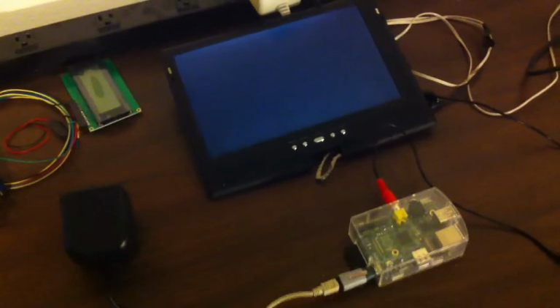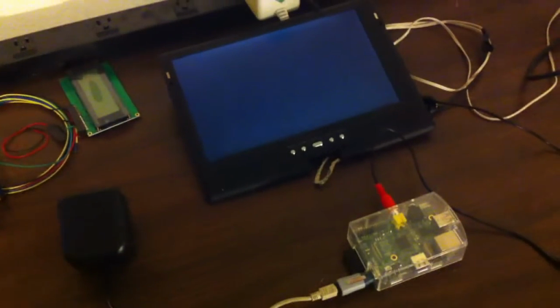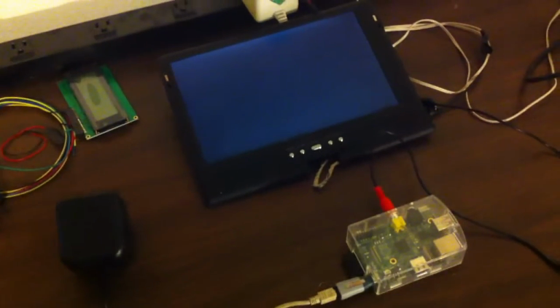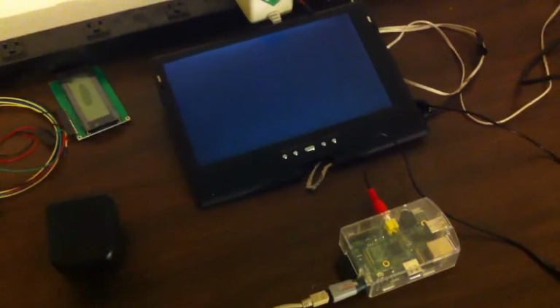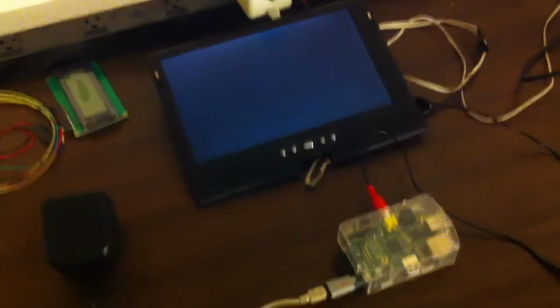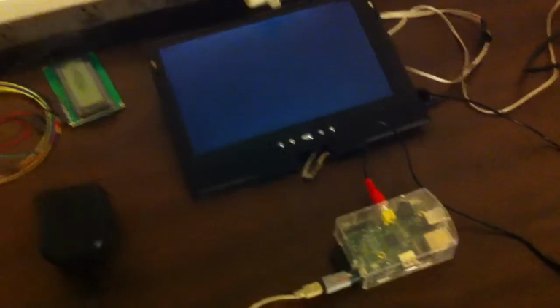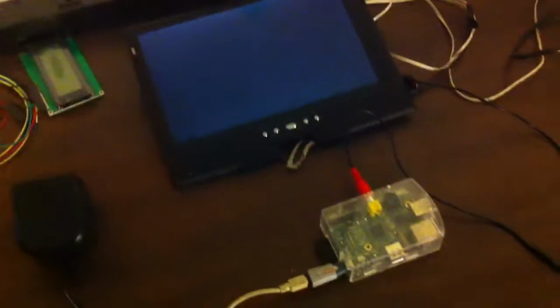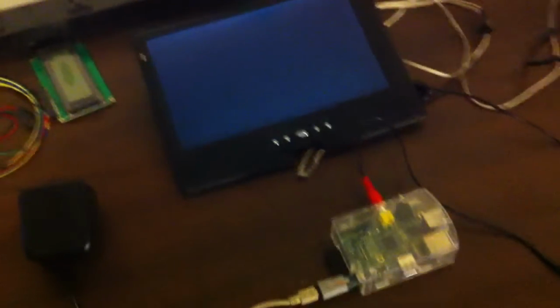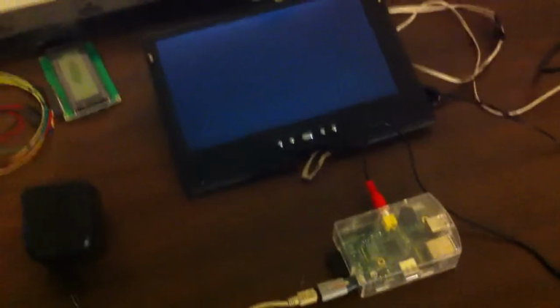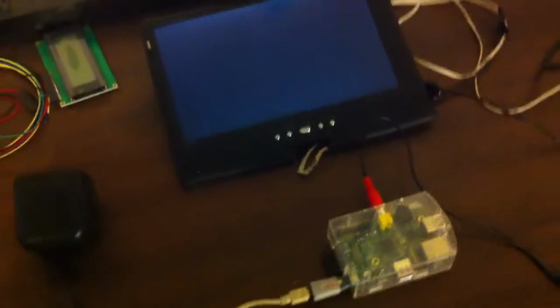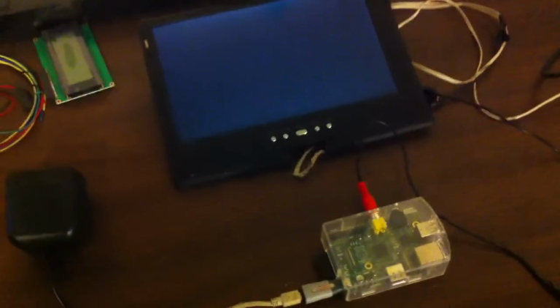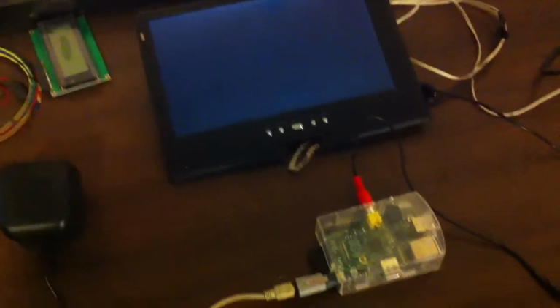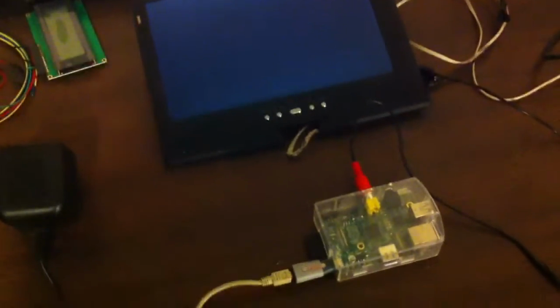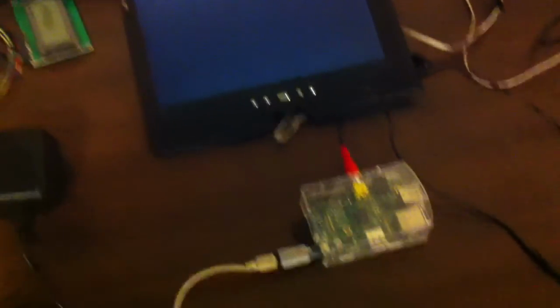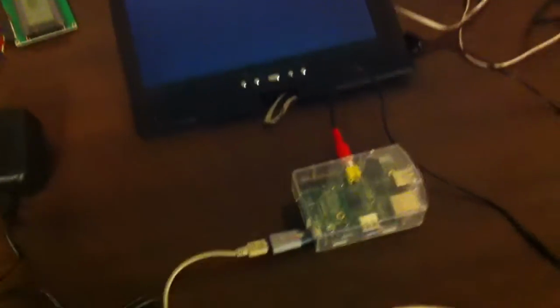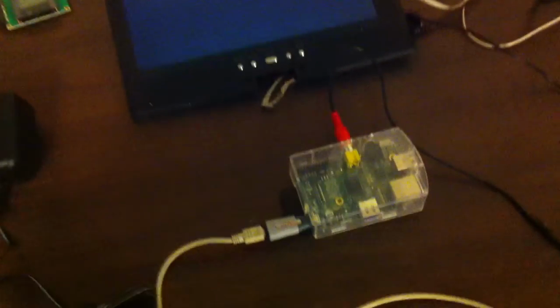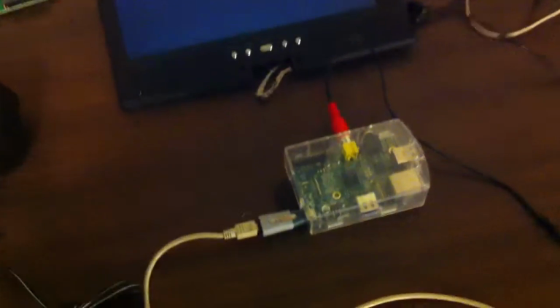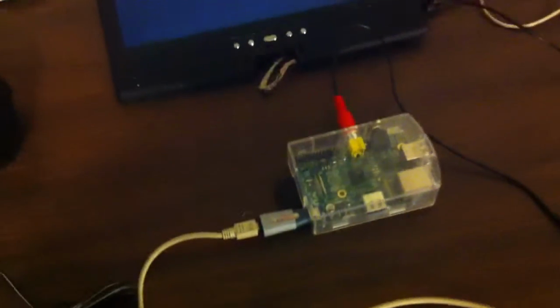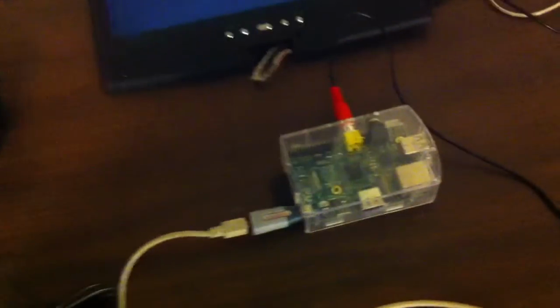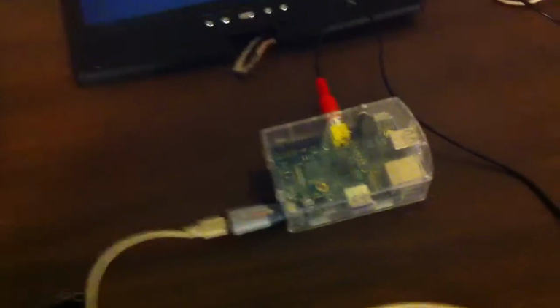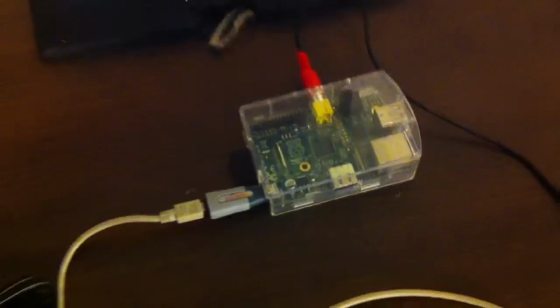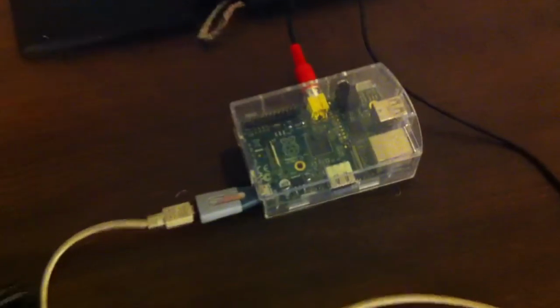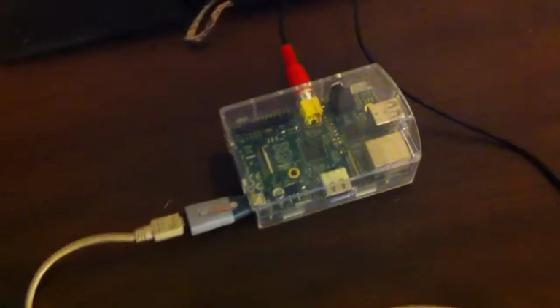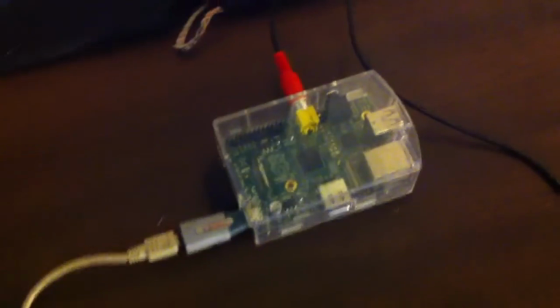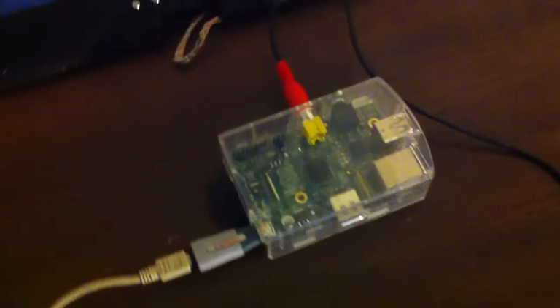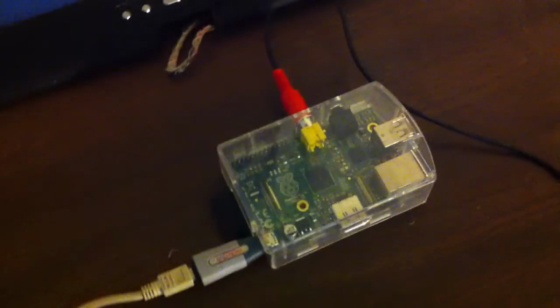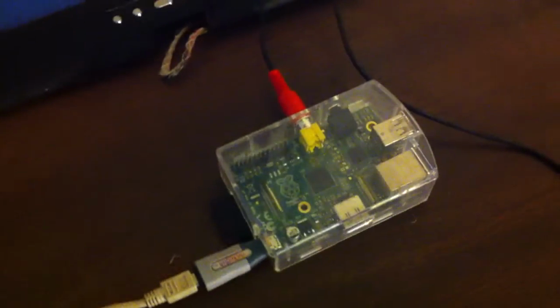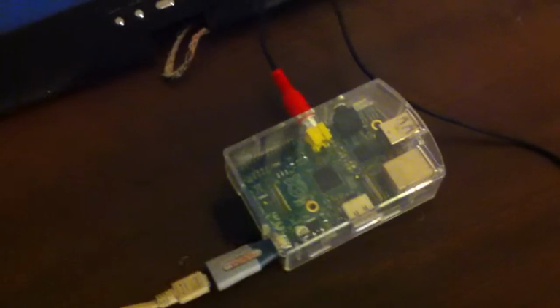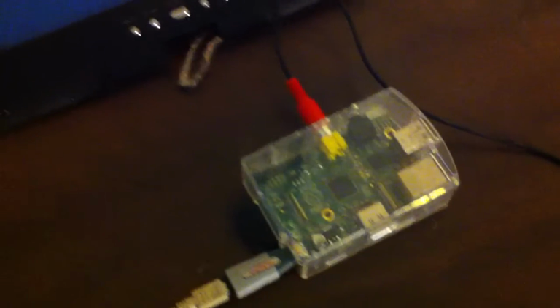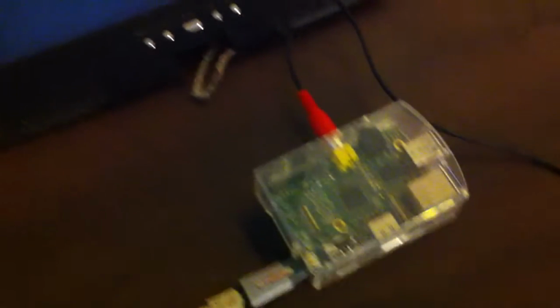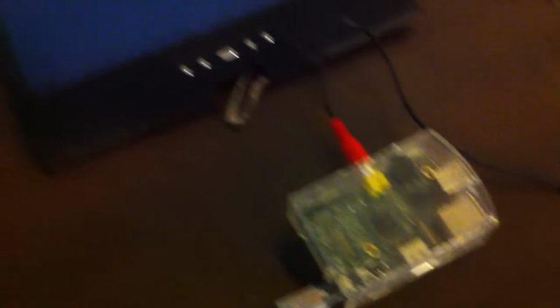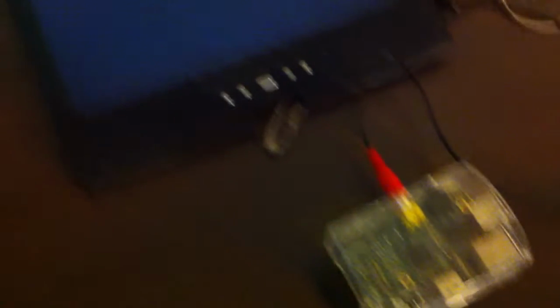So this is my setup for my Raspberry Pi. Got my Raspberry Pi right here.